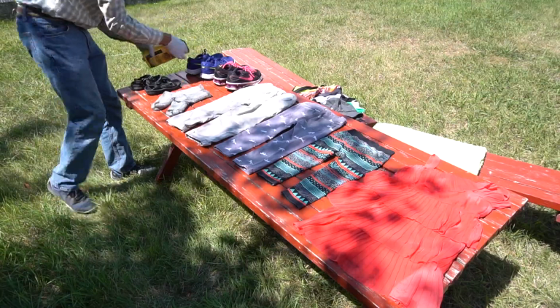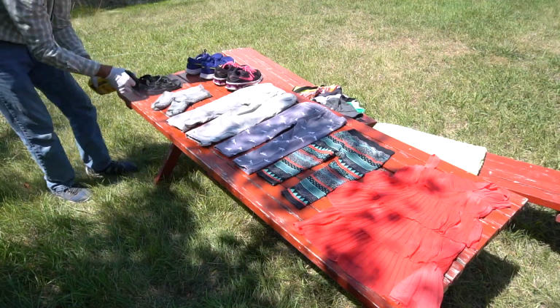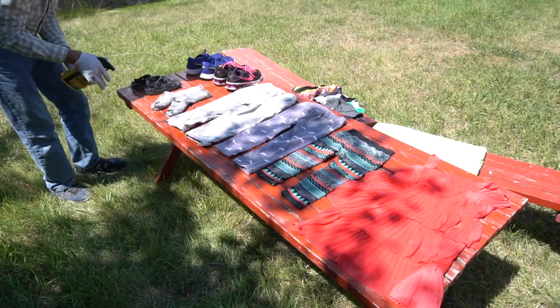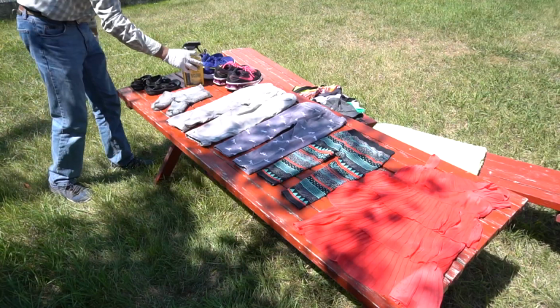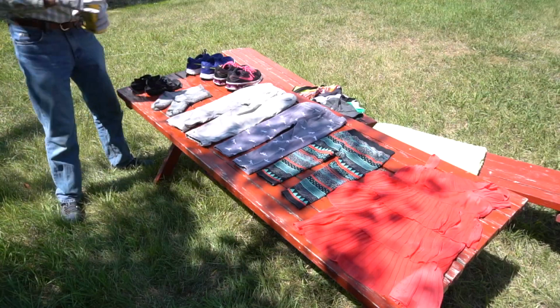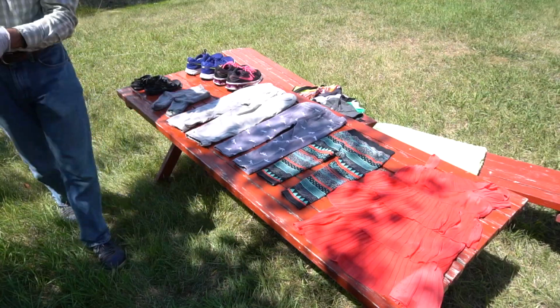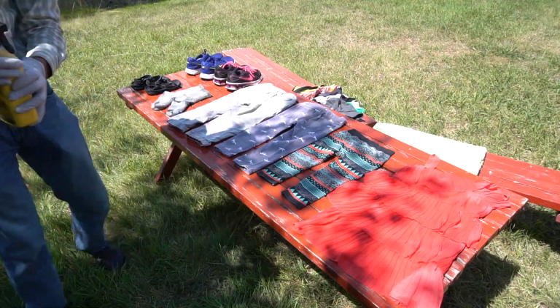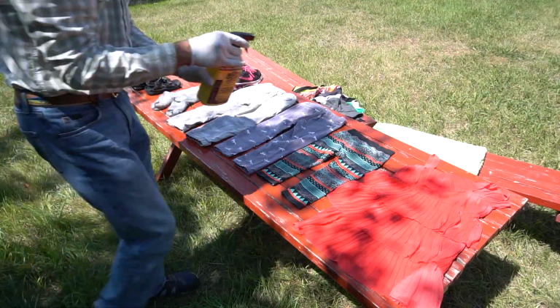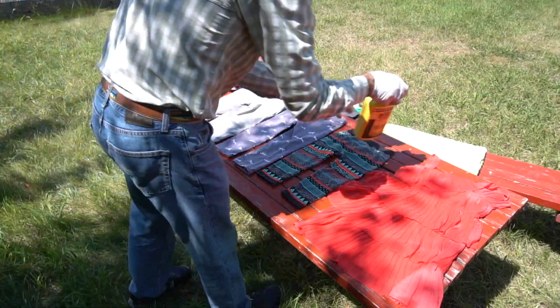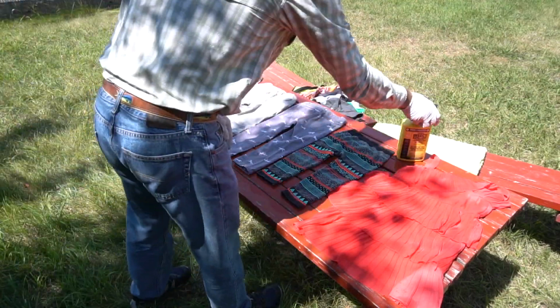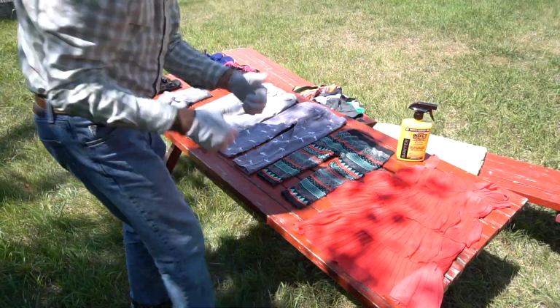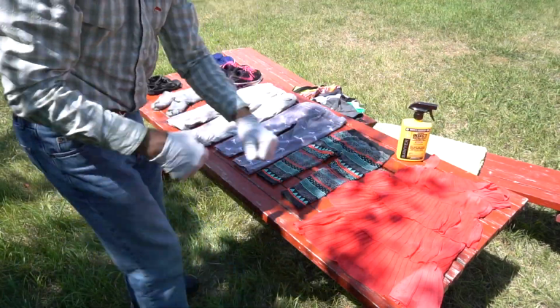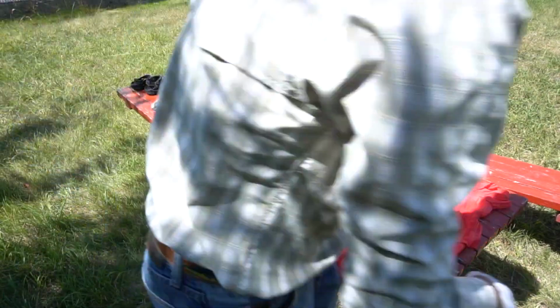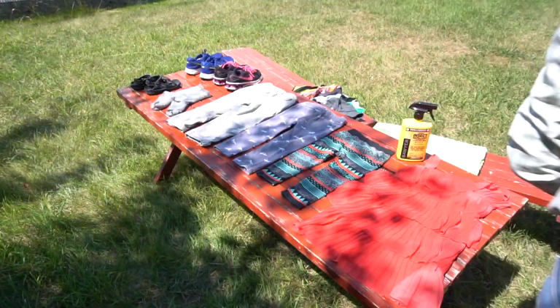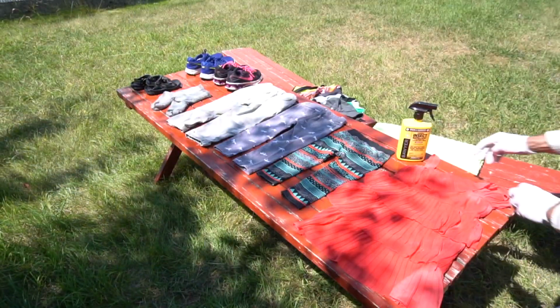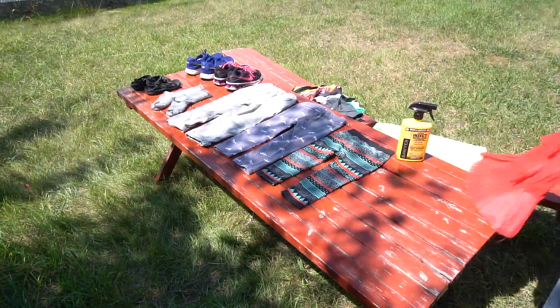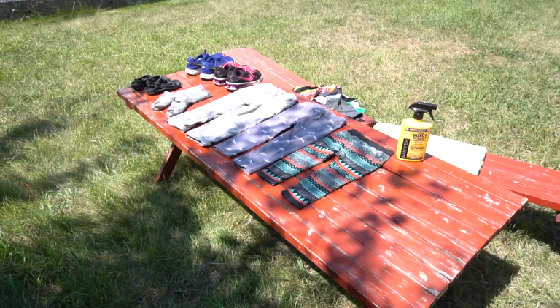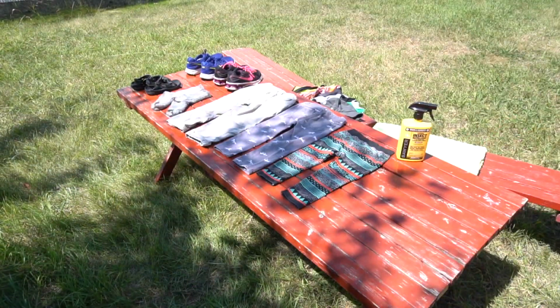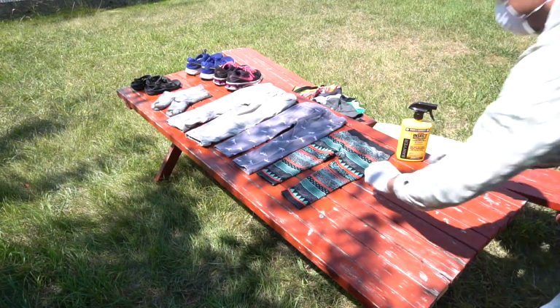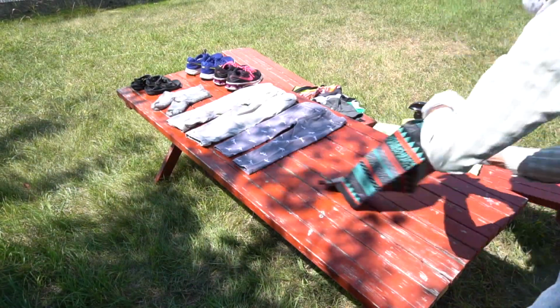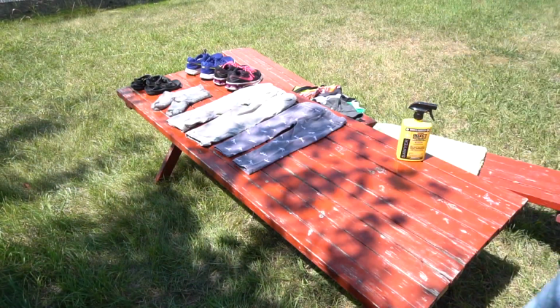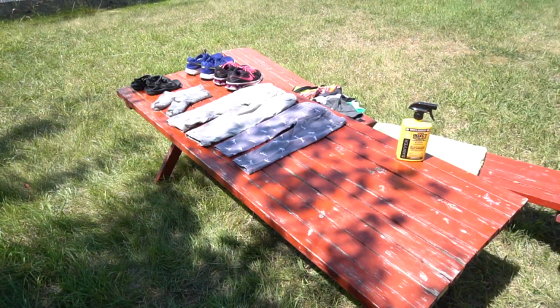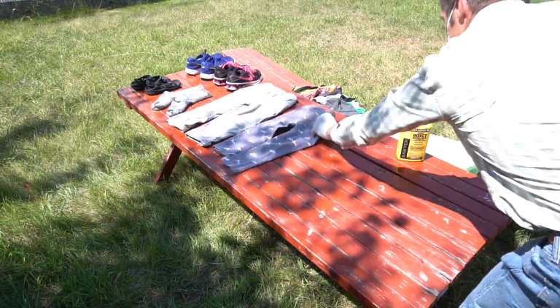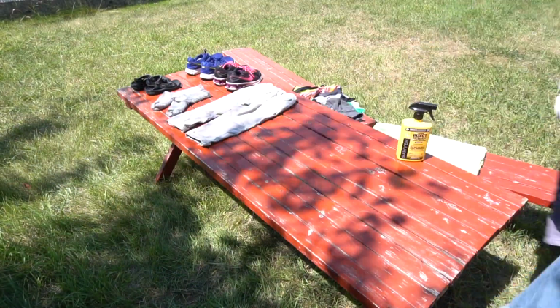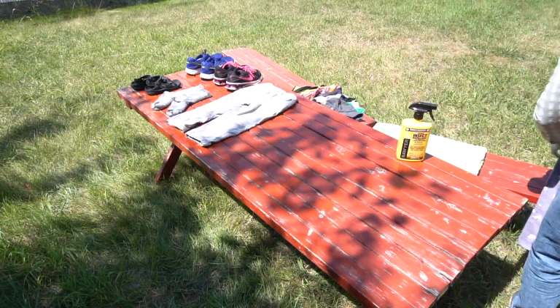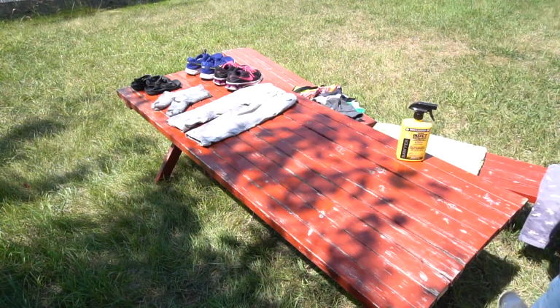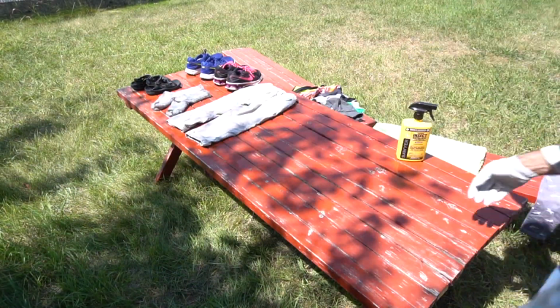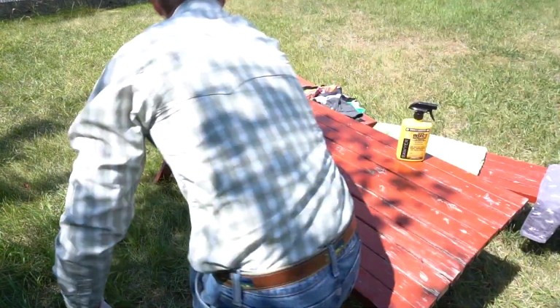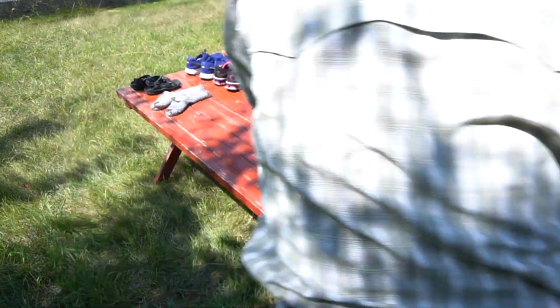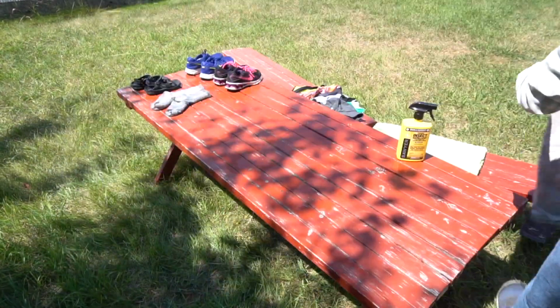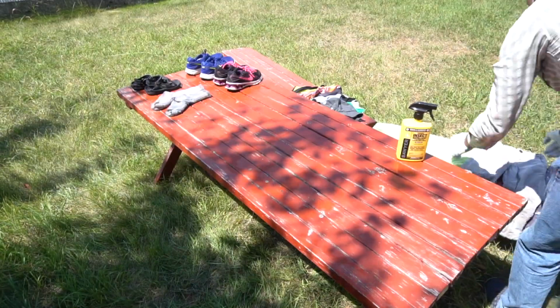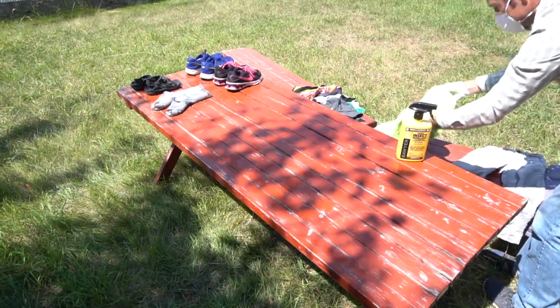When you finish spraying your garments, set them aside or hang them up to dry for the next 2 to 4 hours.